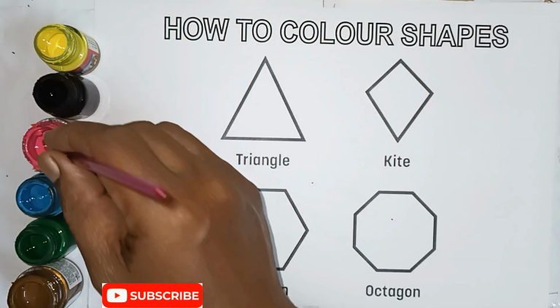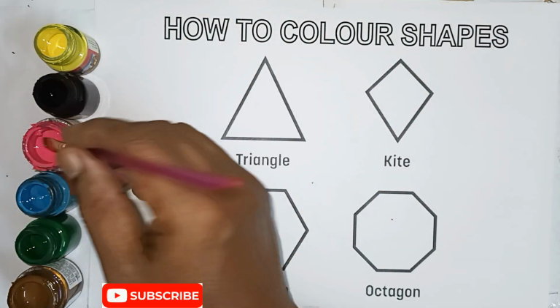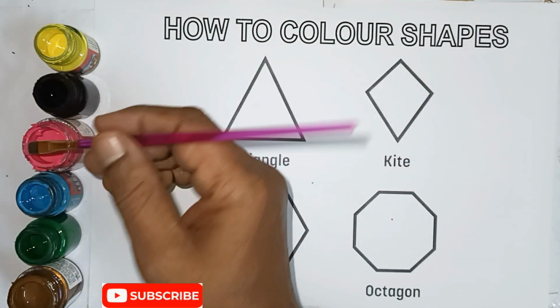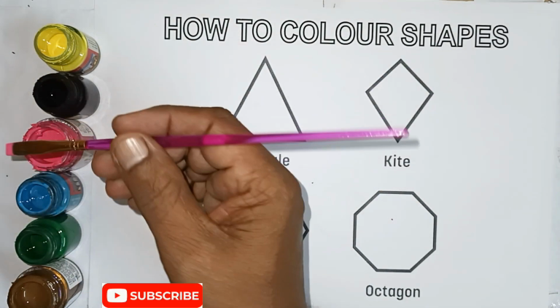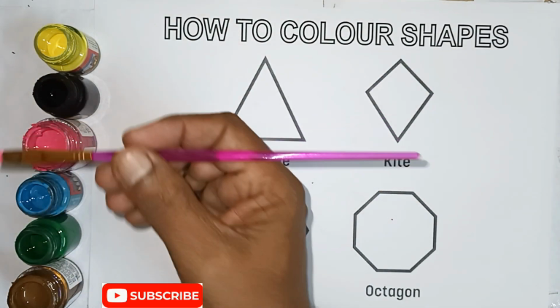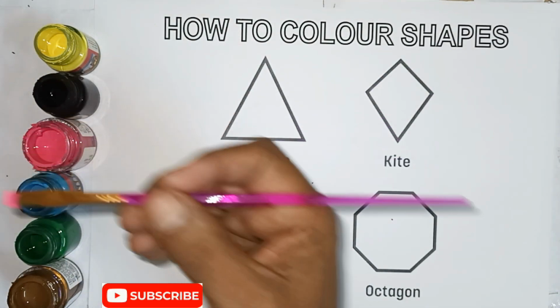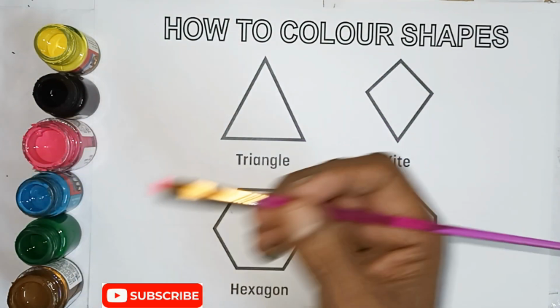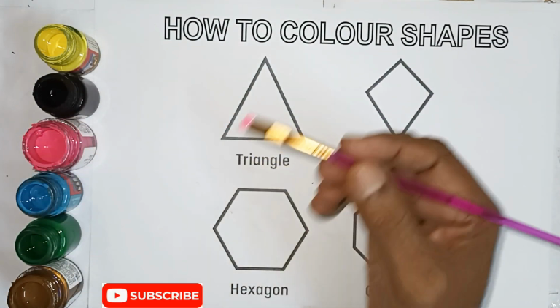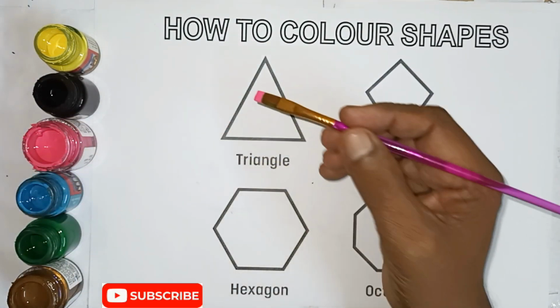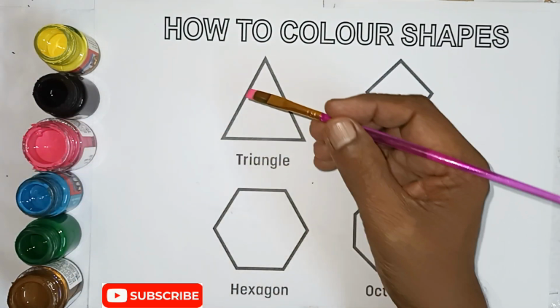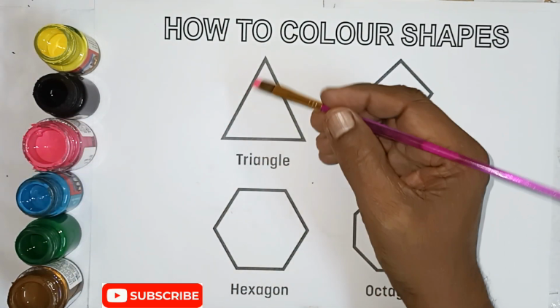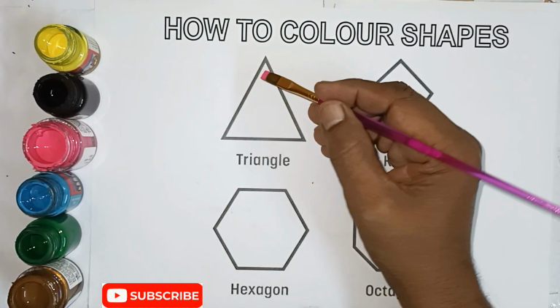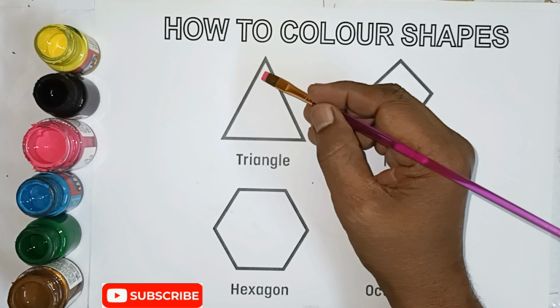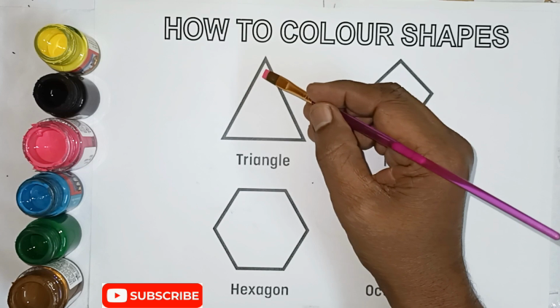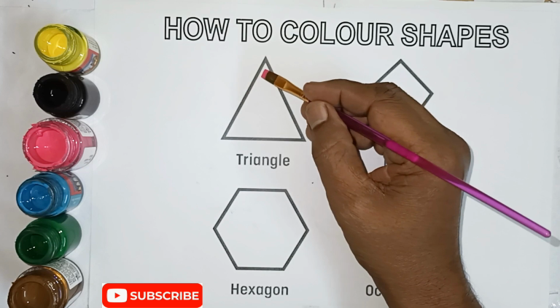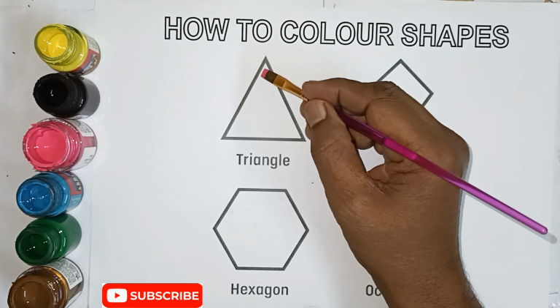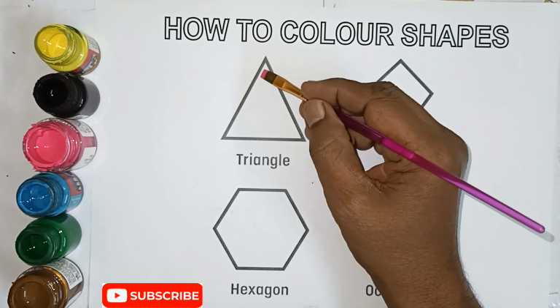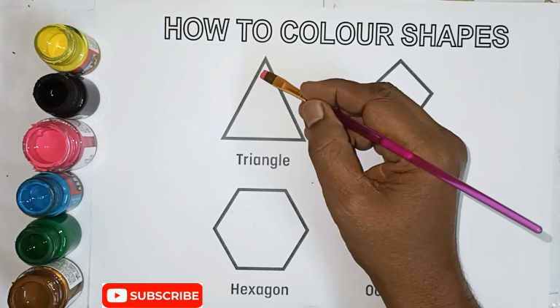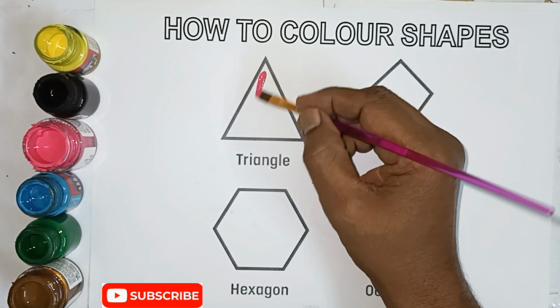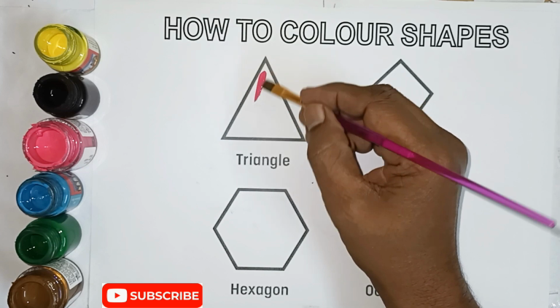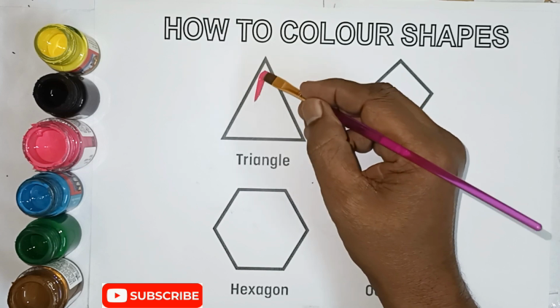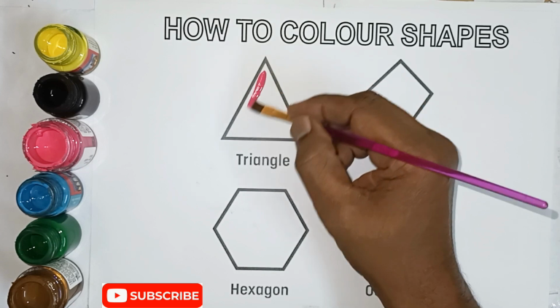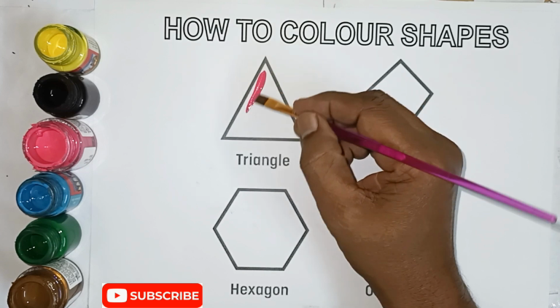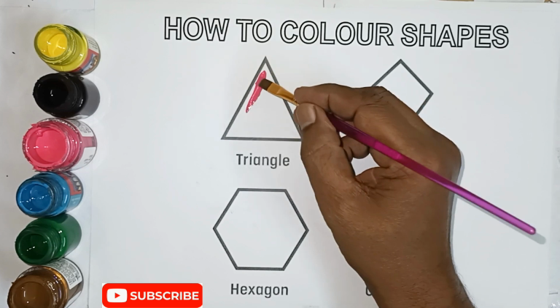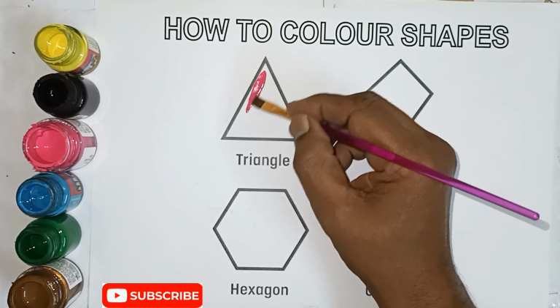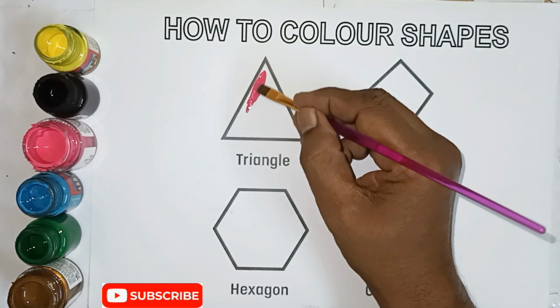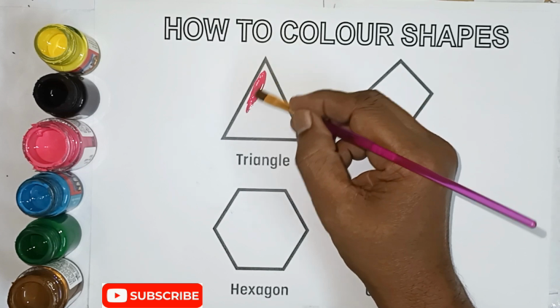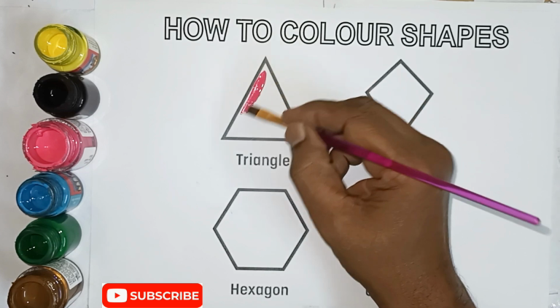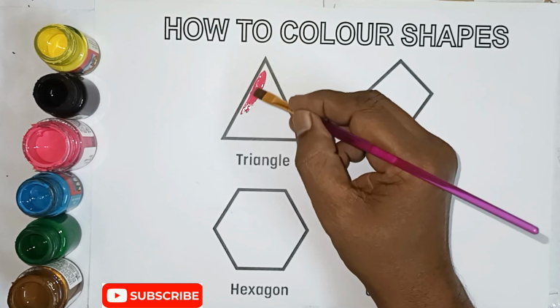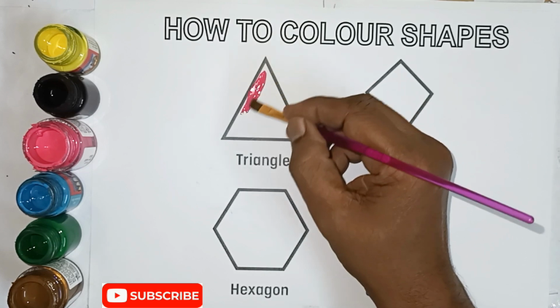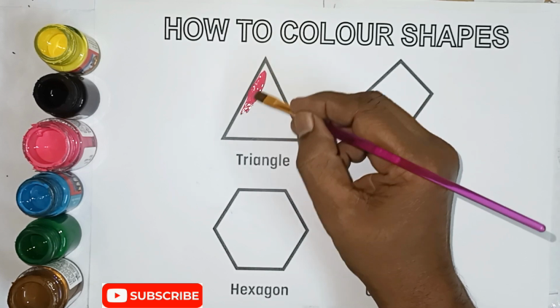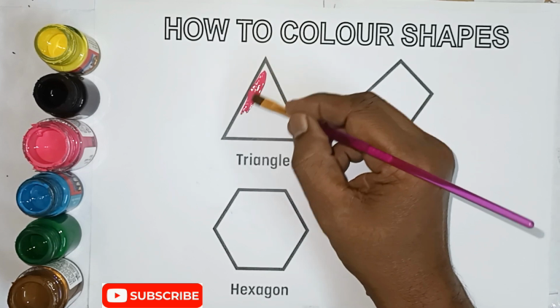Triangle, pink color. Triangle shape, triangle, pink color. Kite.